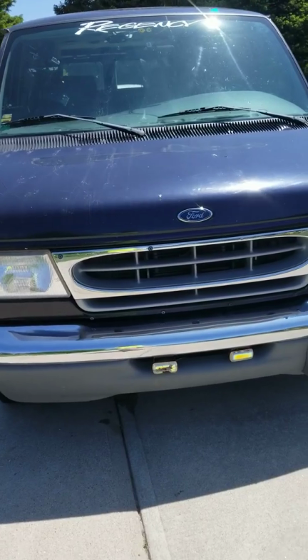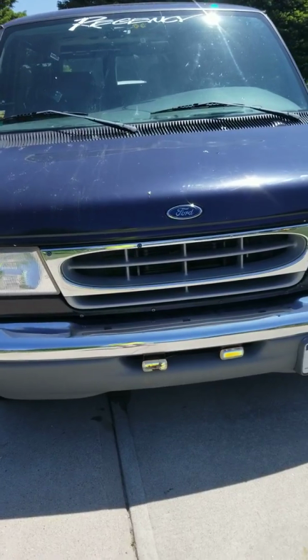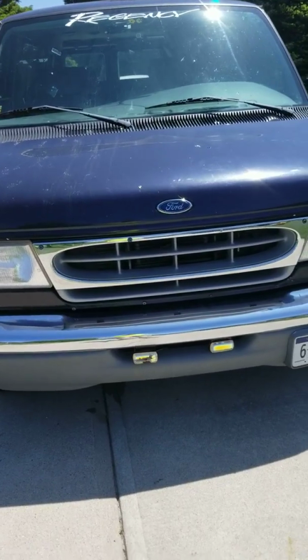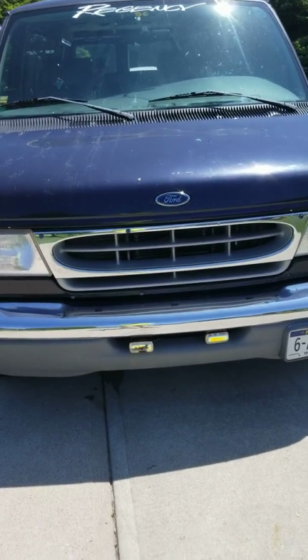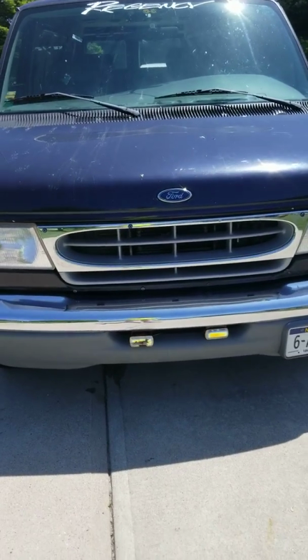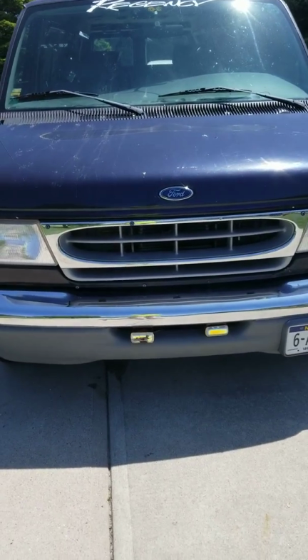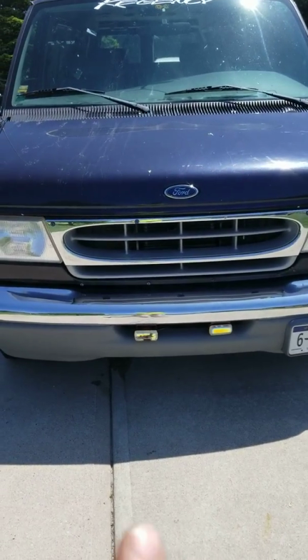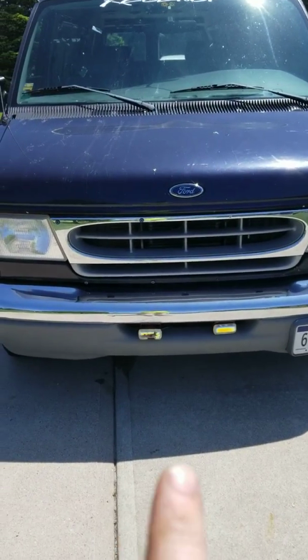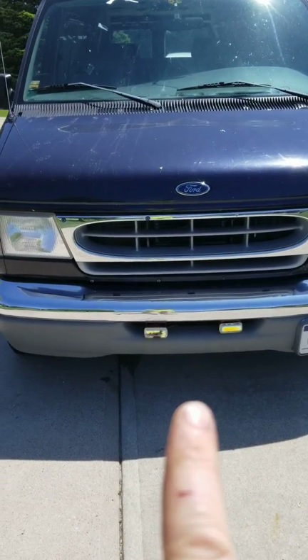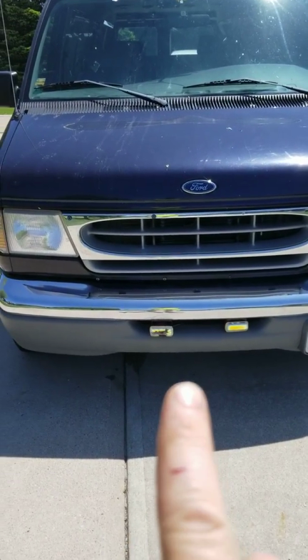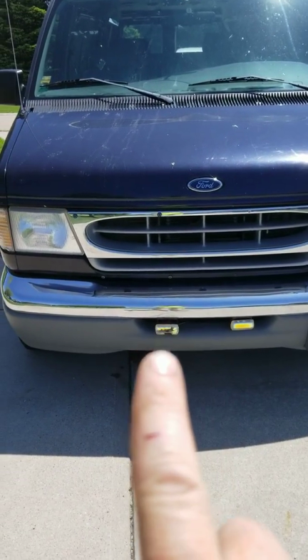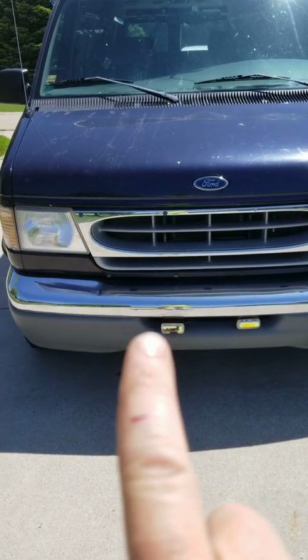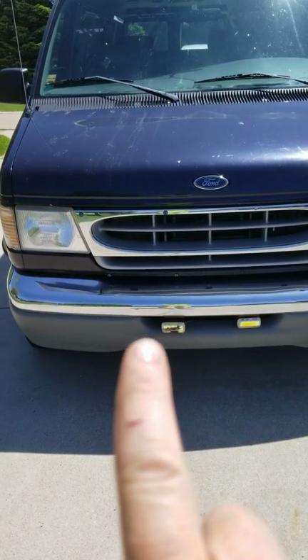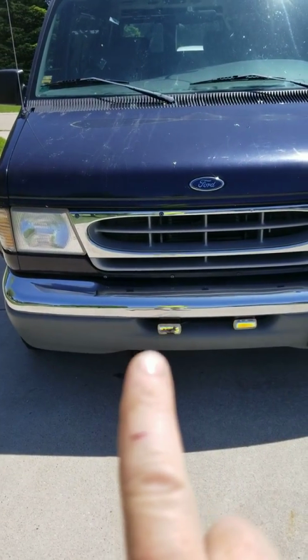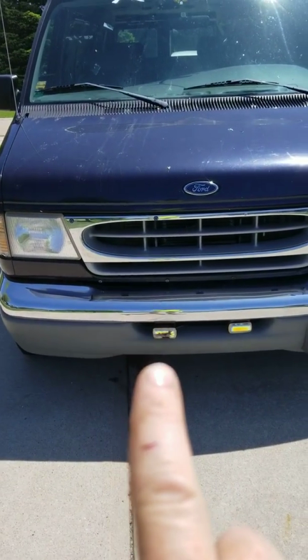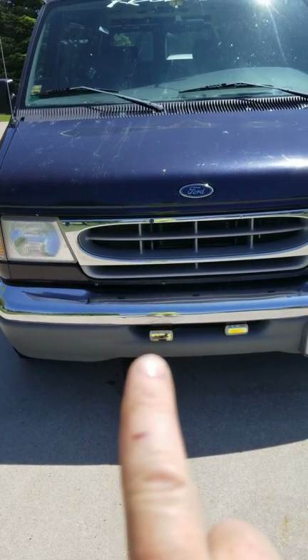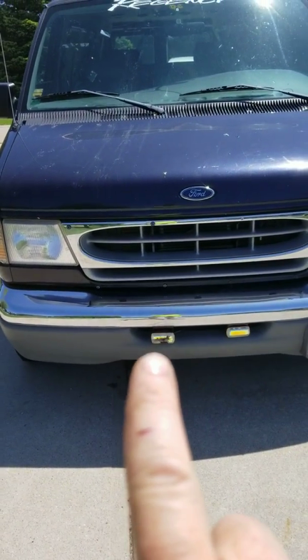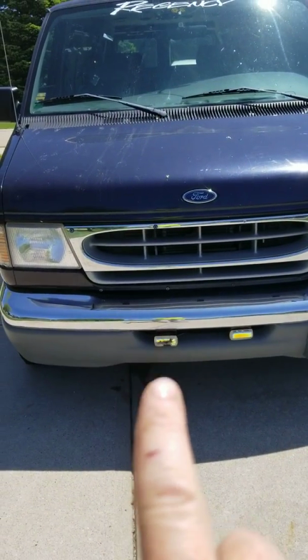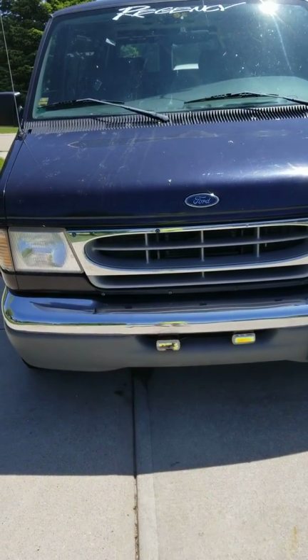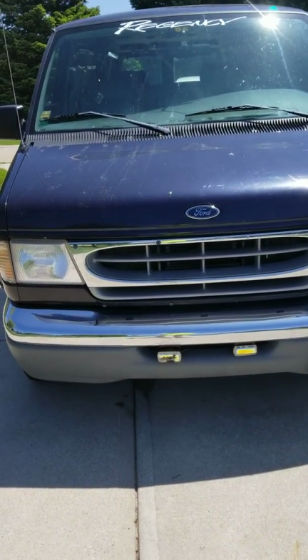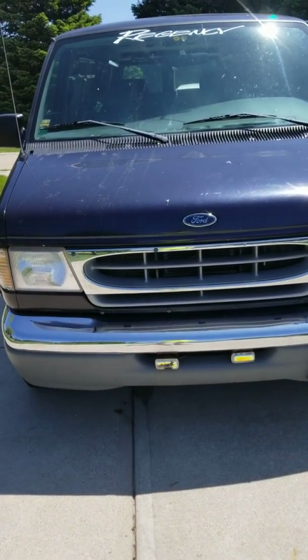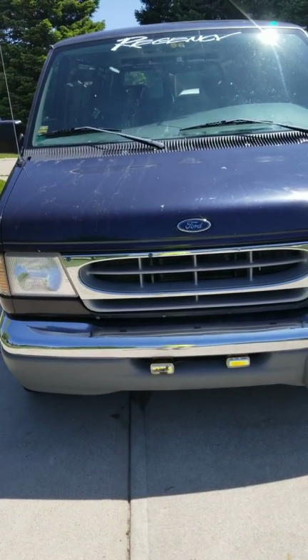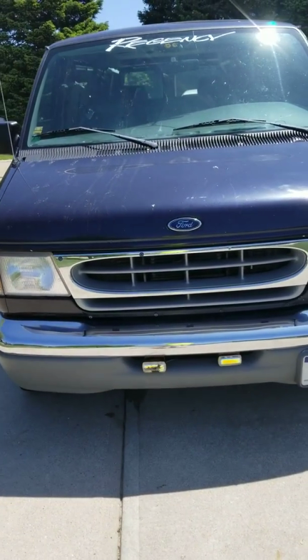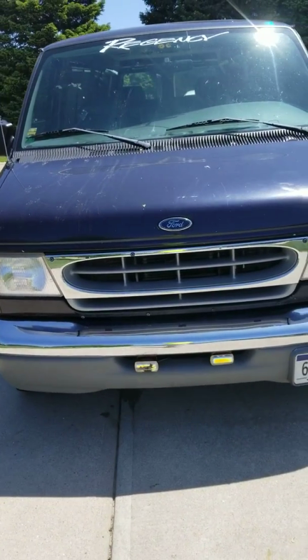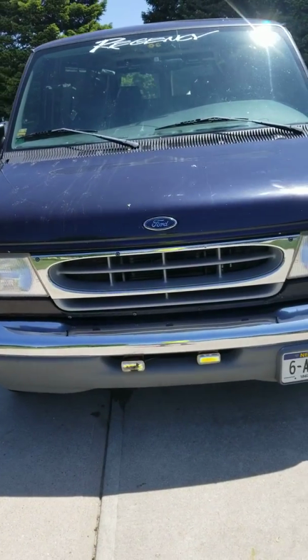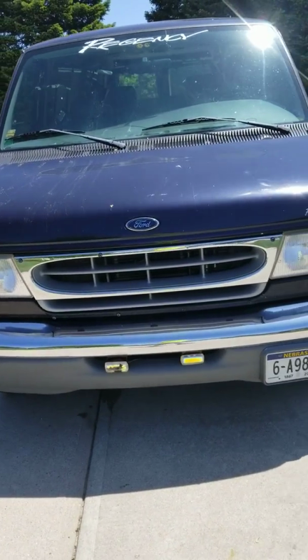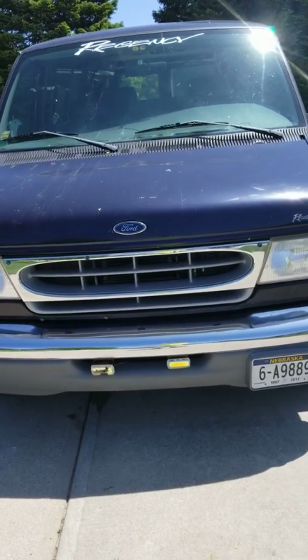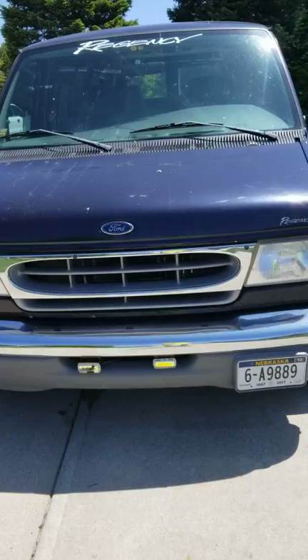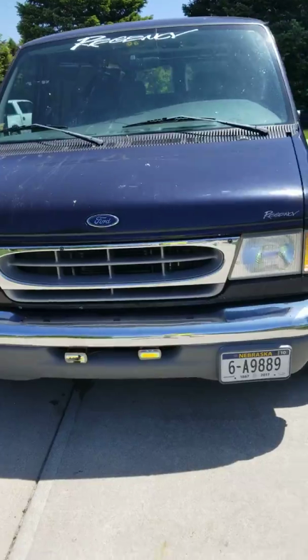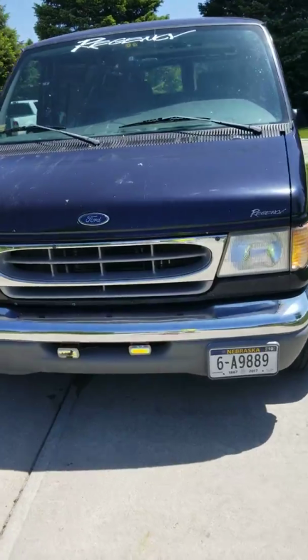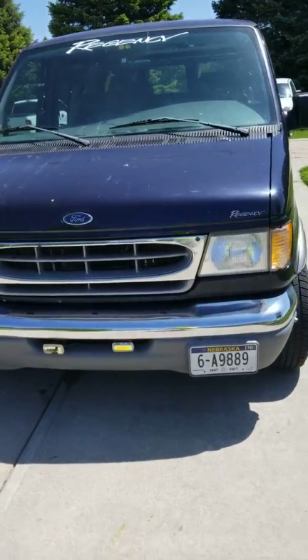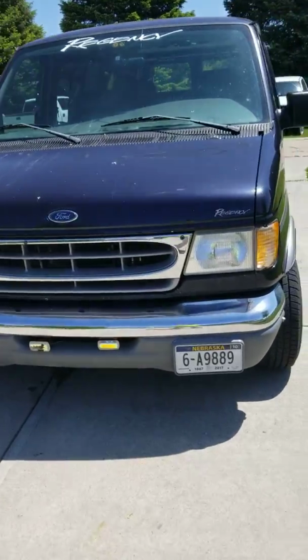It does have fog lights. You can see that one — it's cracked. Been like that since I bought it.